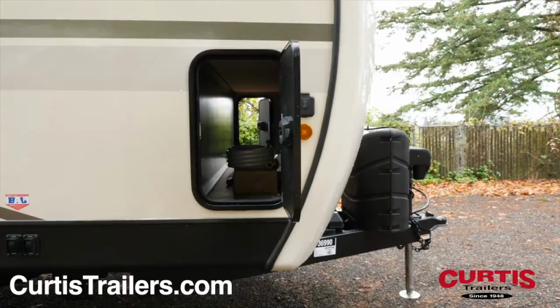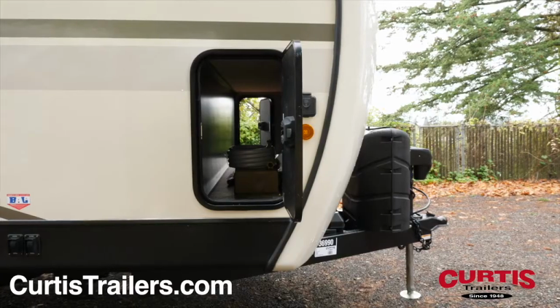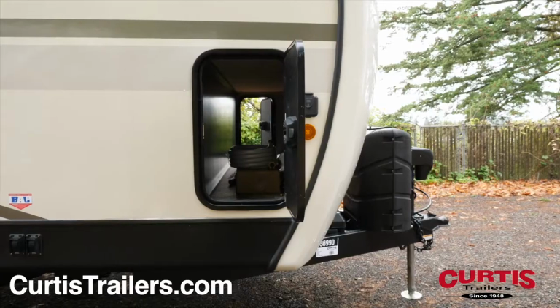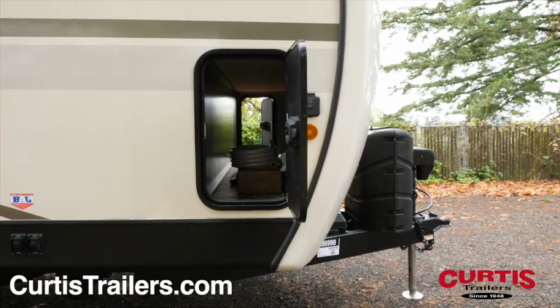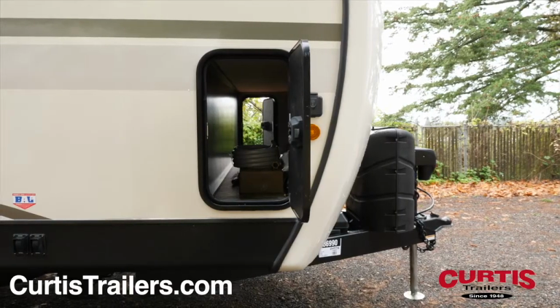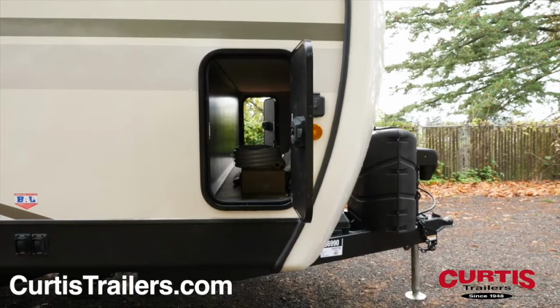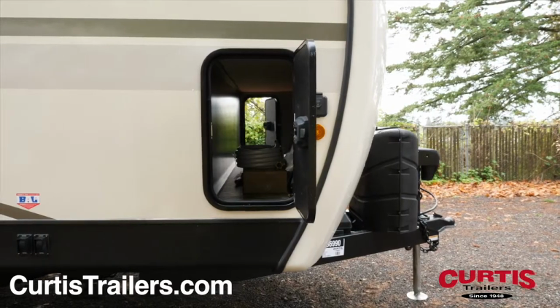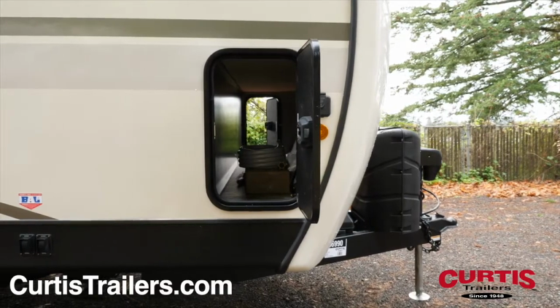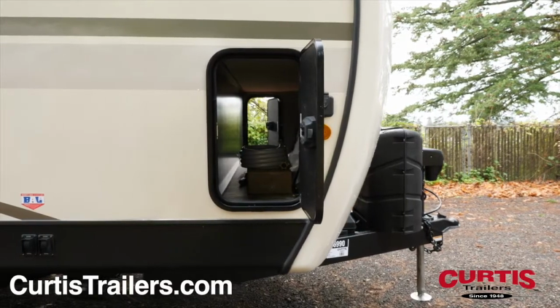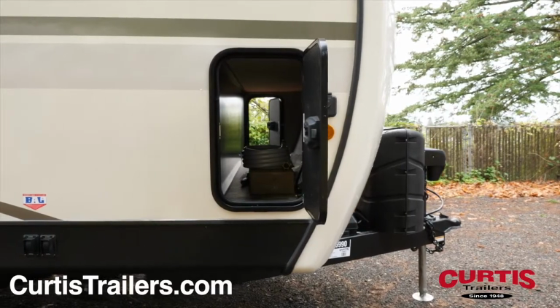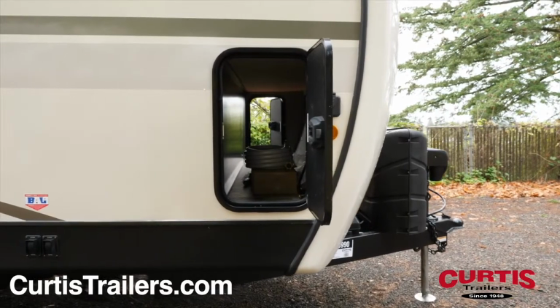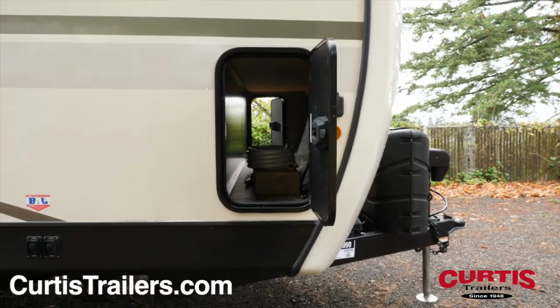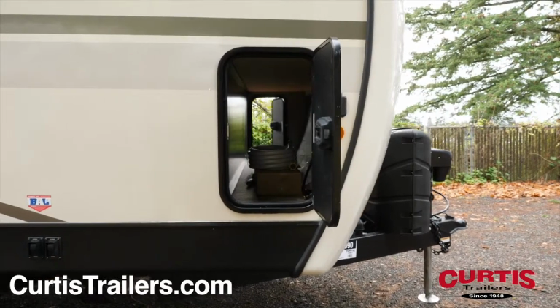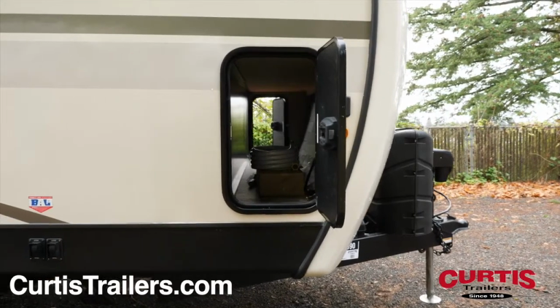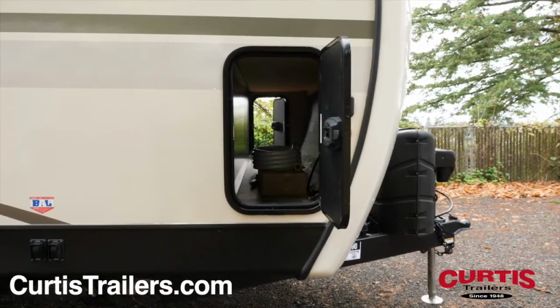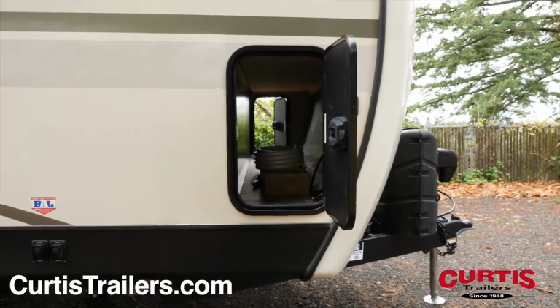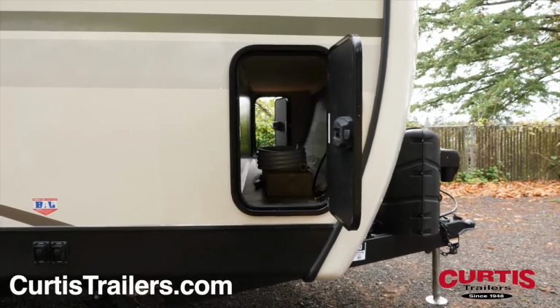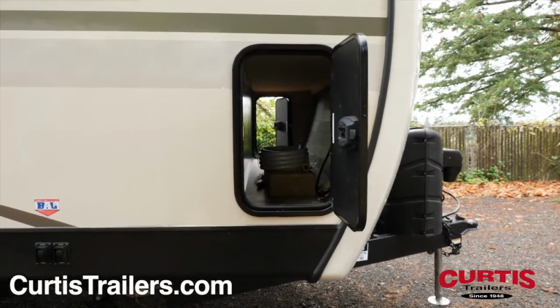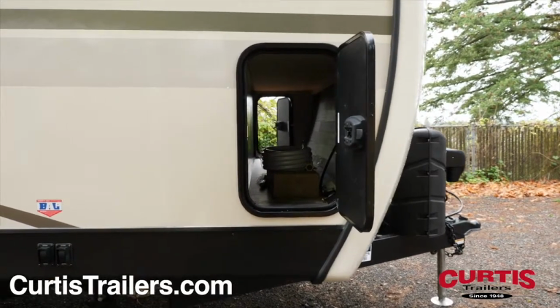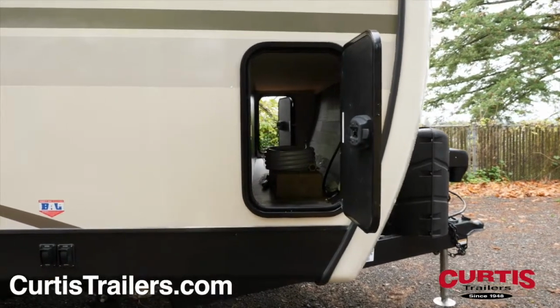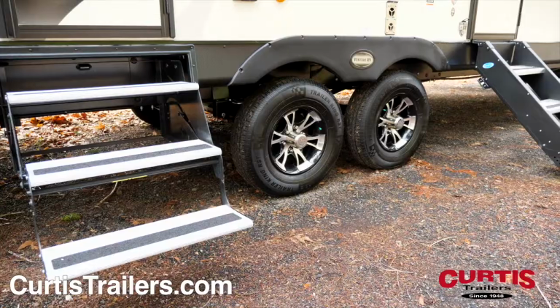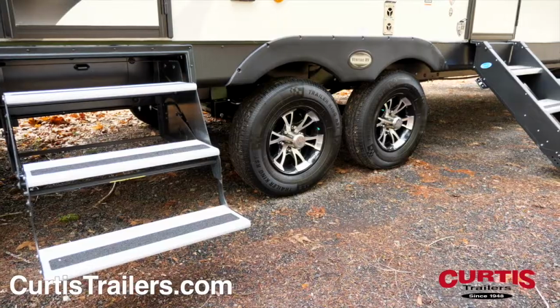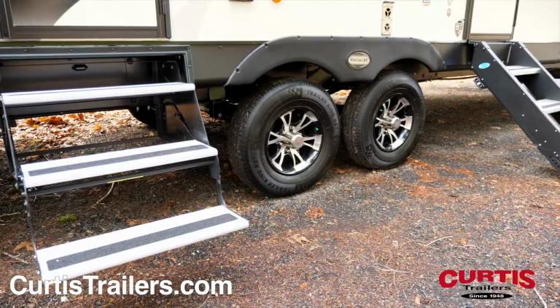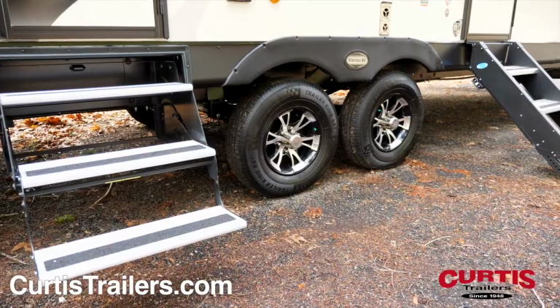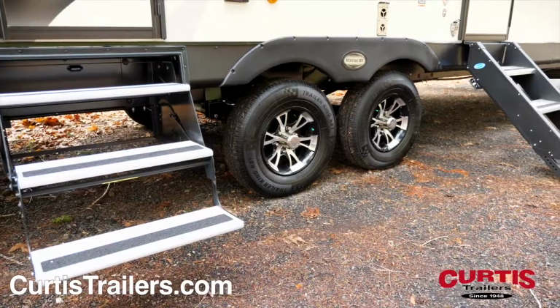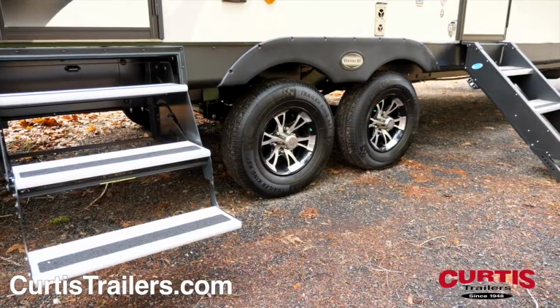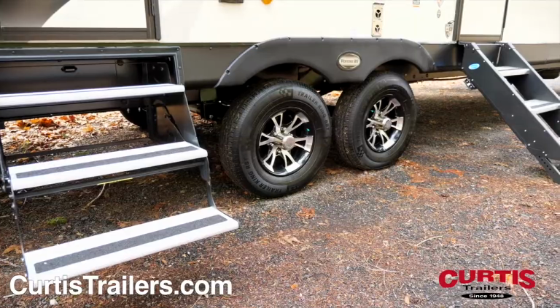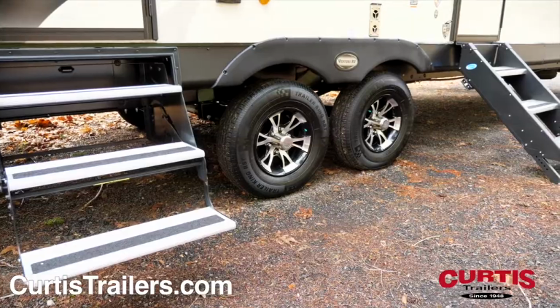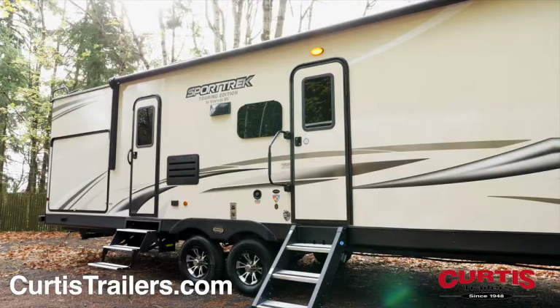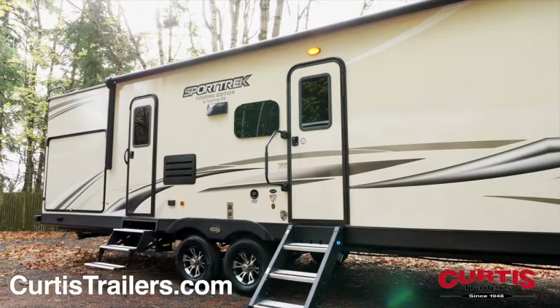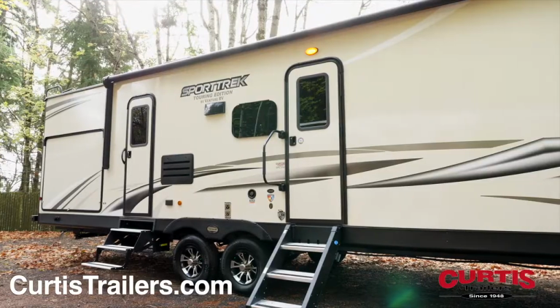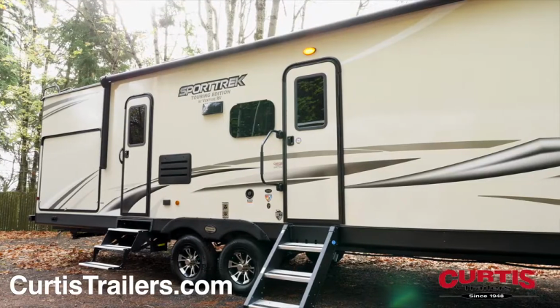You'll also notice a pass-through storage area, dual entrances, foldable Trek steps, and grab handles.